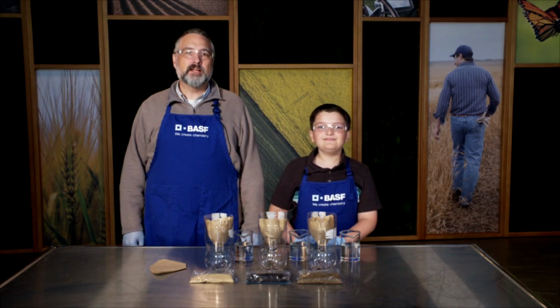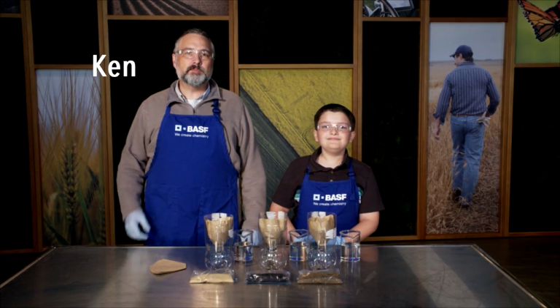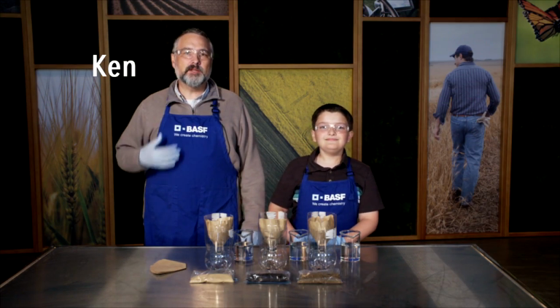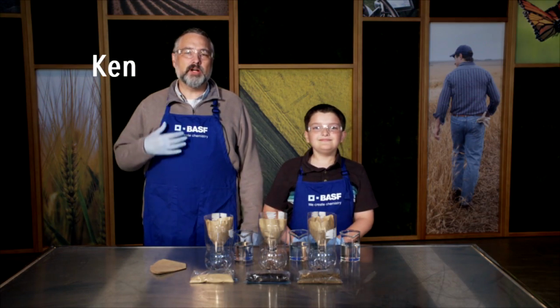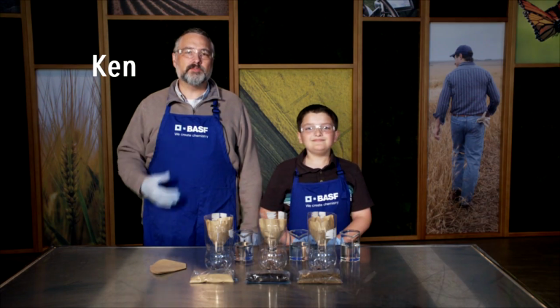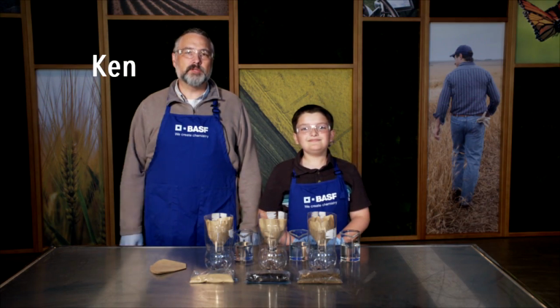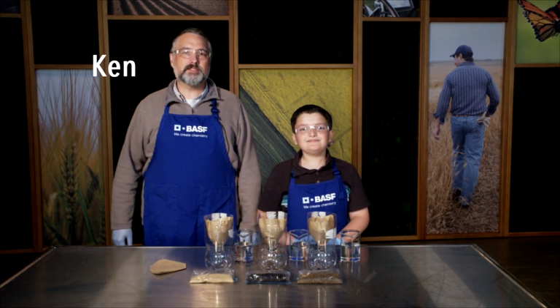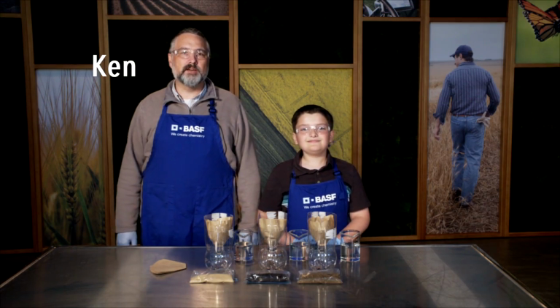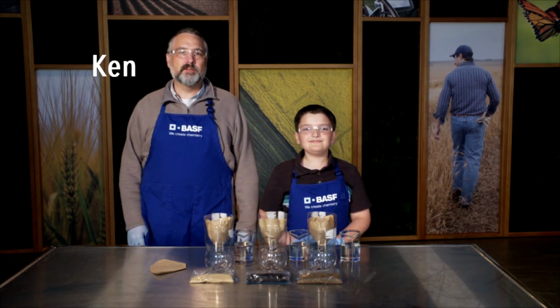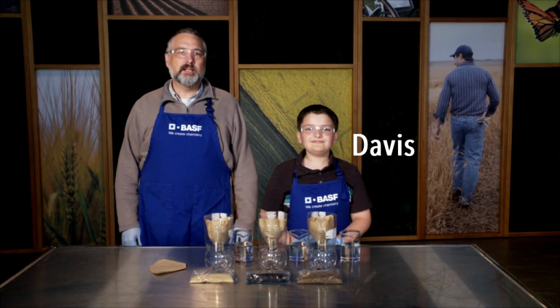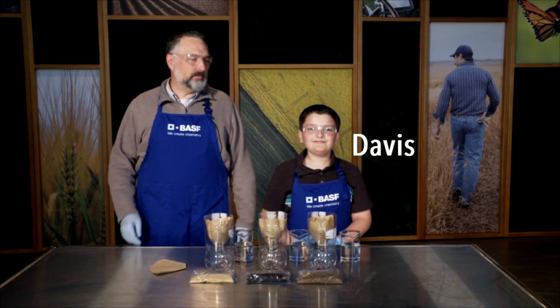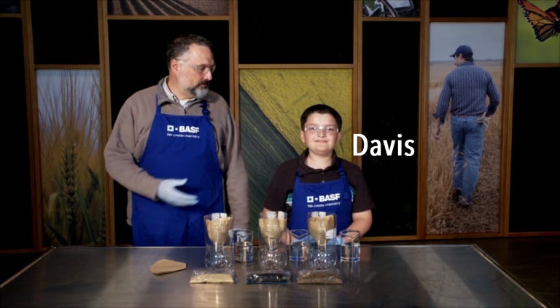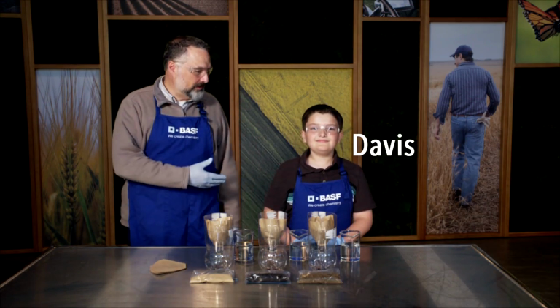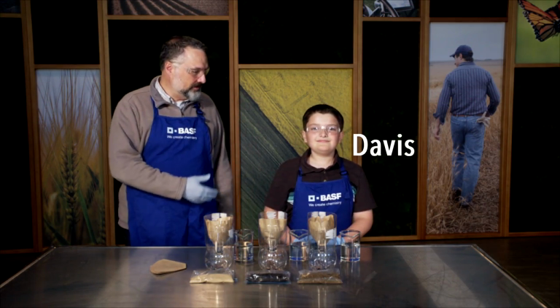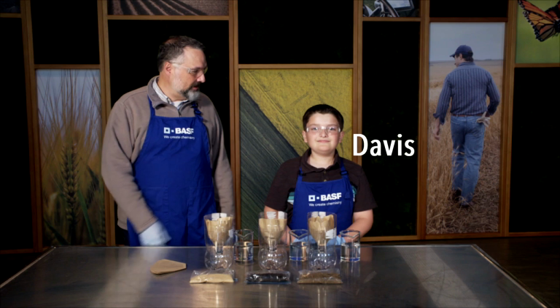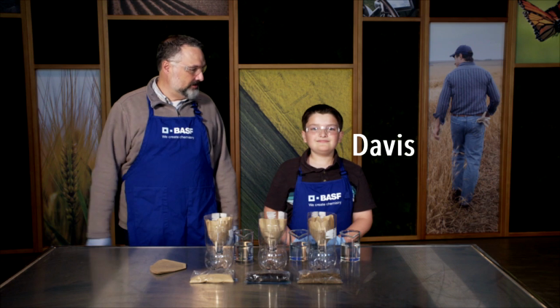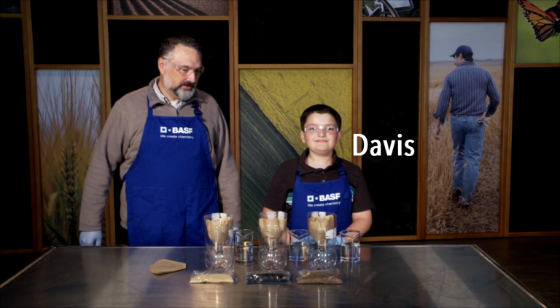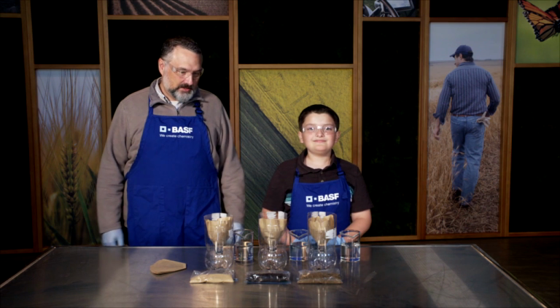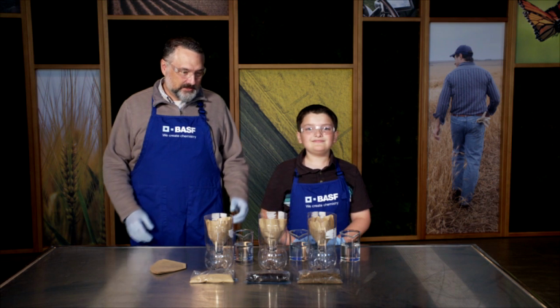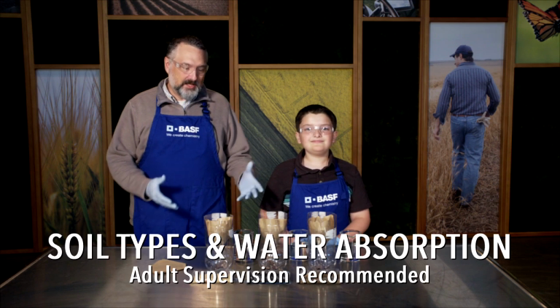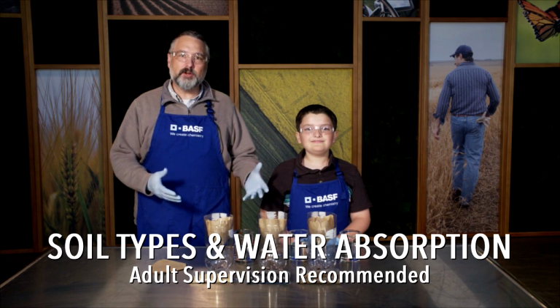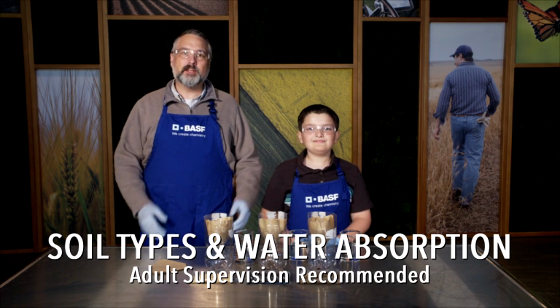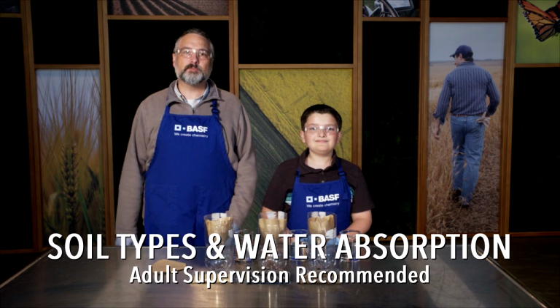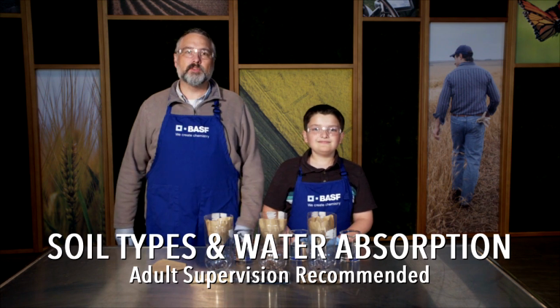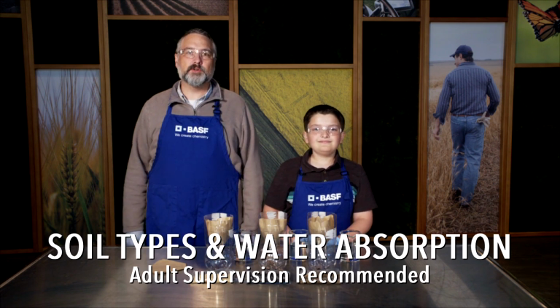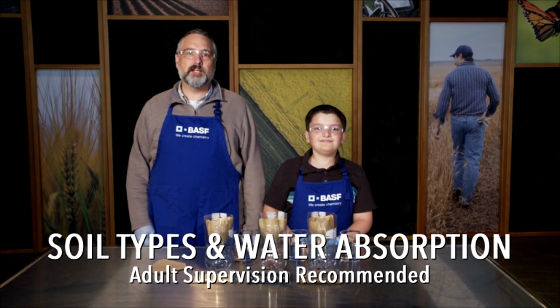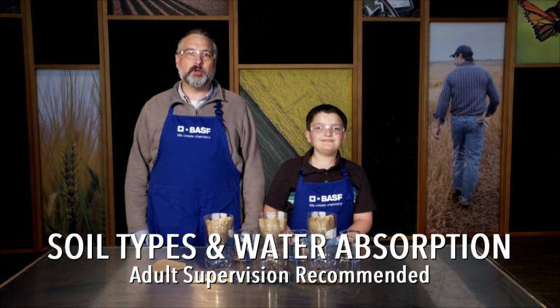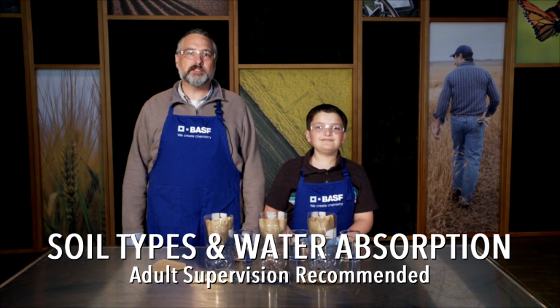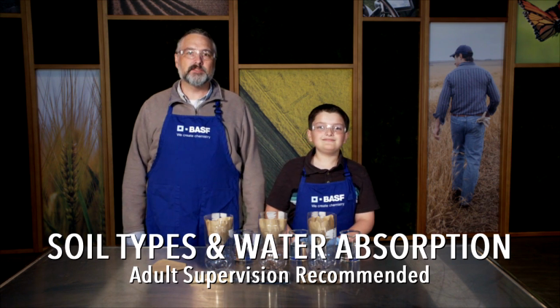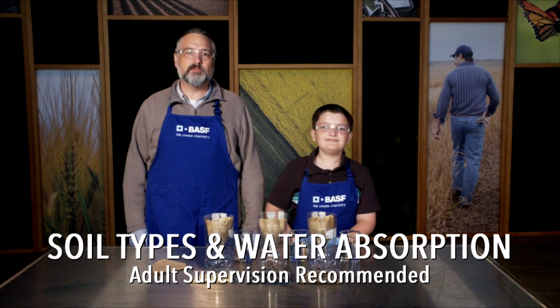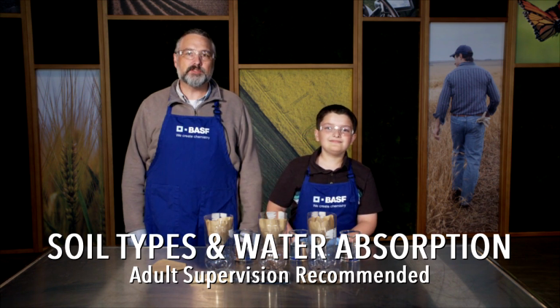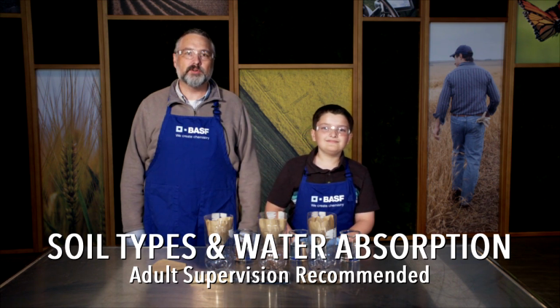I'm Ken Brown from BASF, and I'm here with my son Davis. Today we're going to explore the draining capacities of different soils.